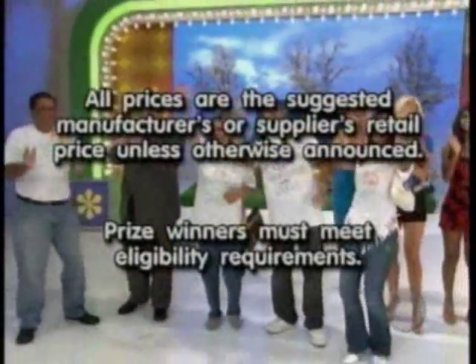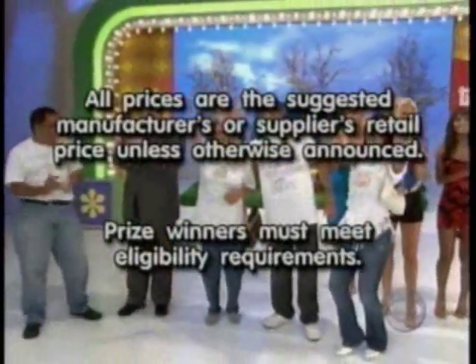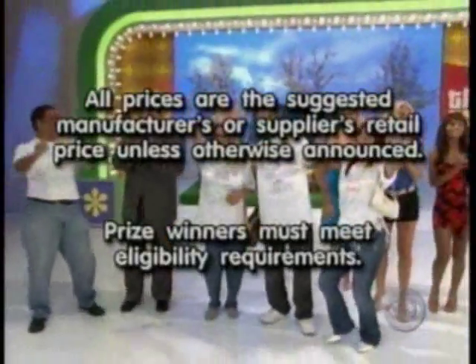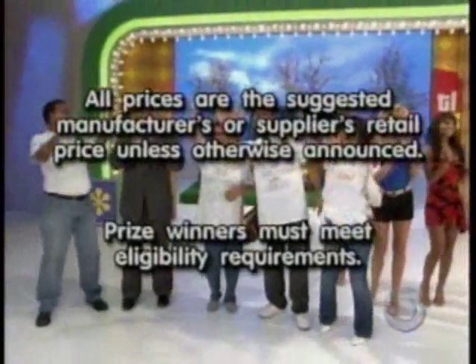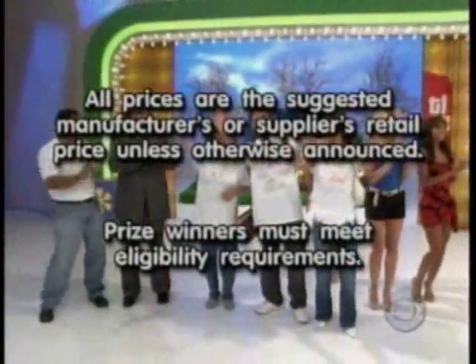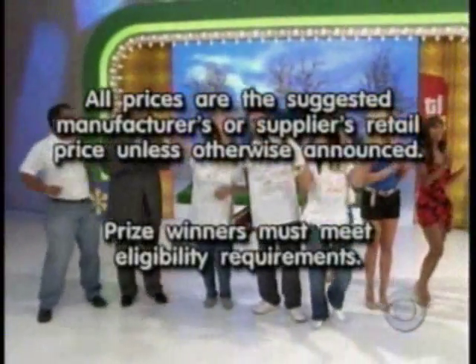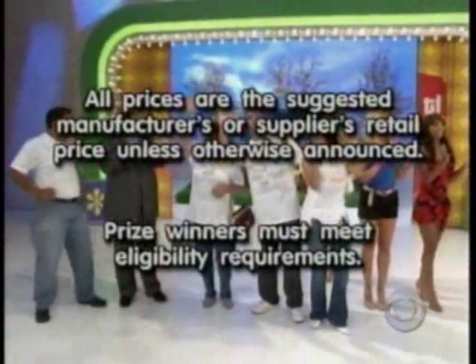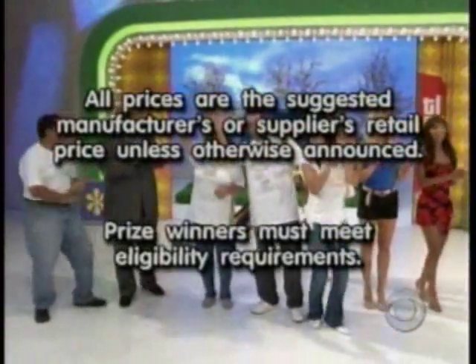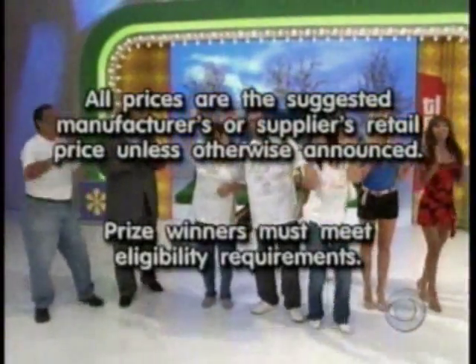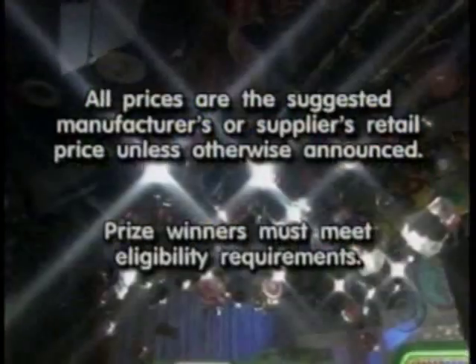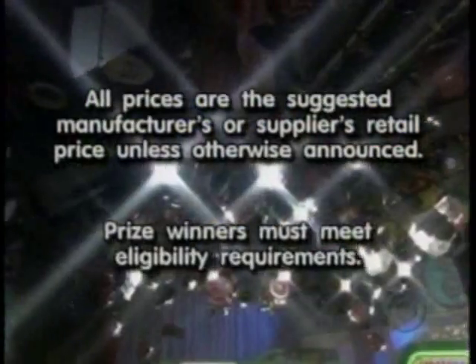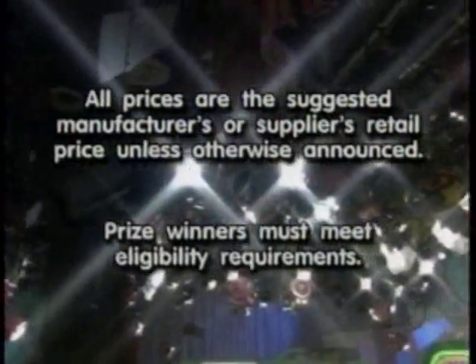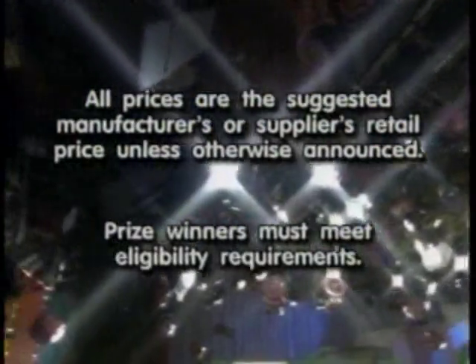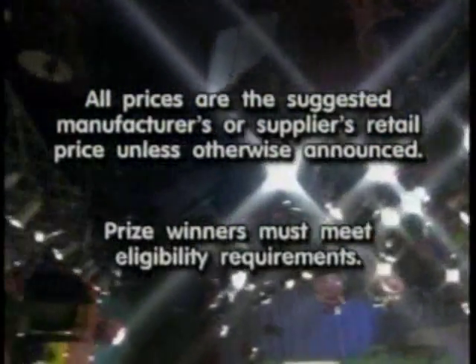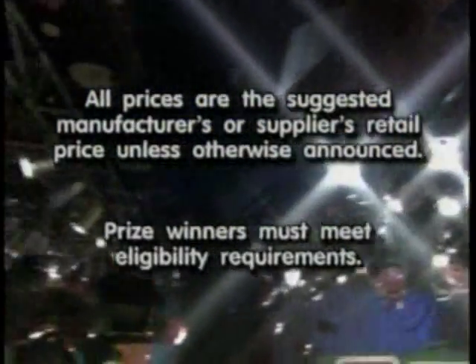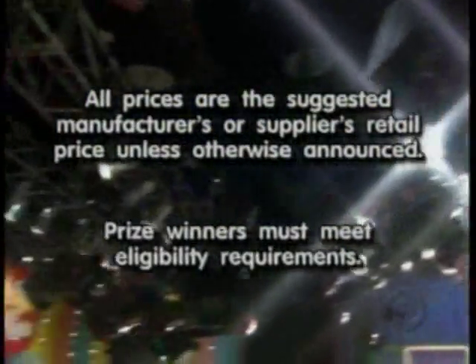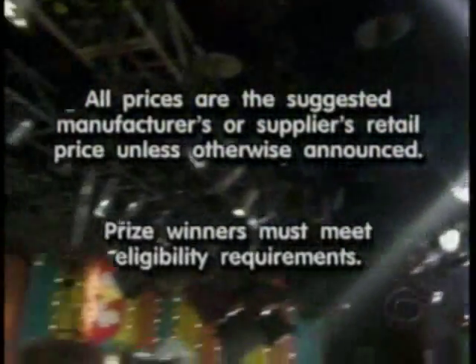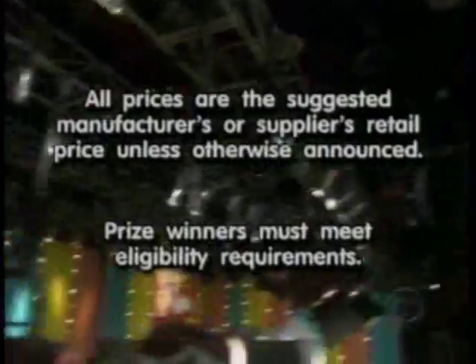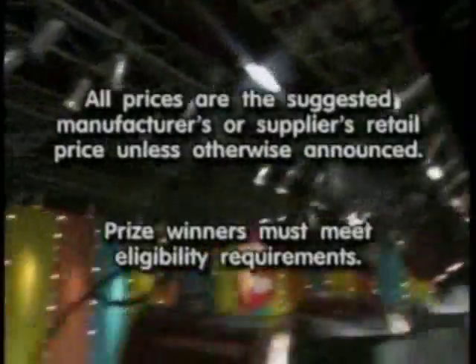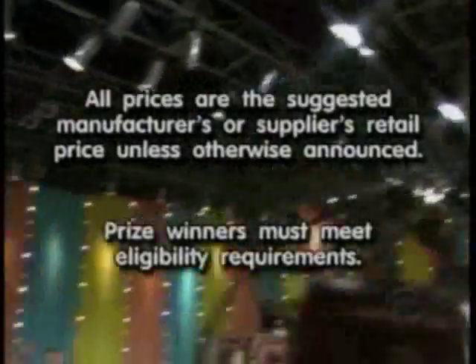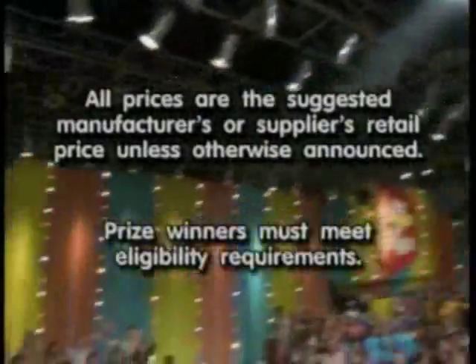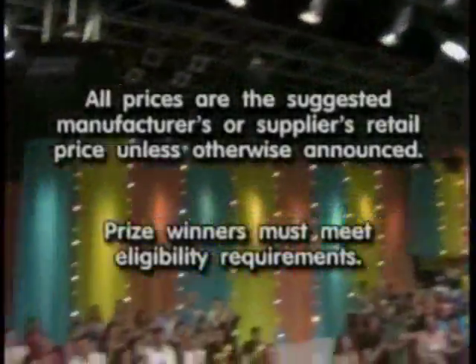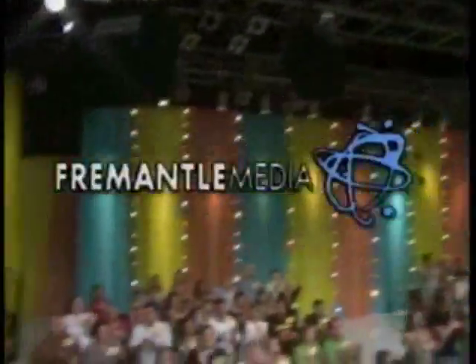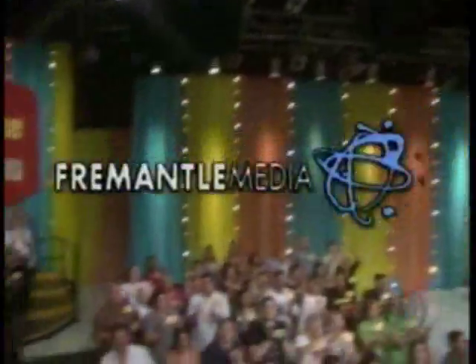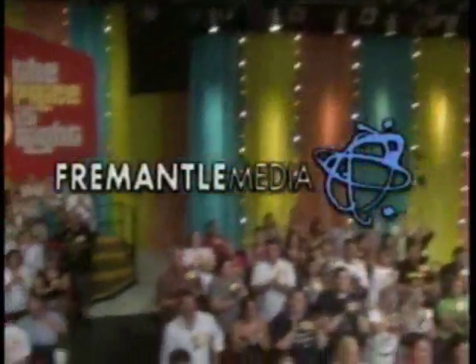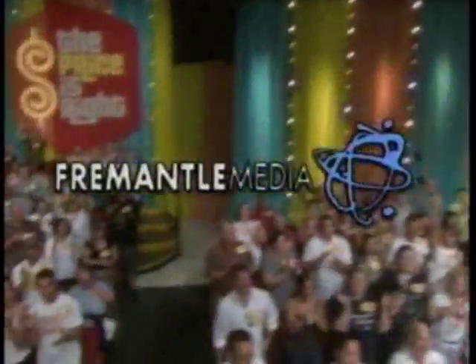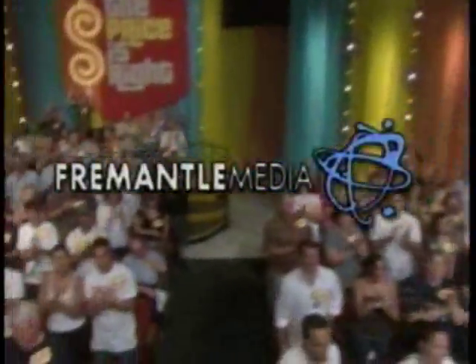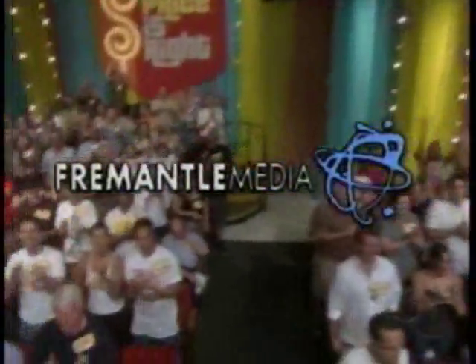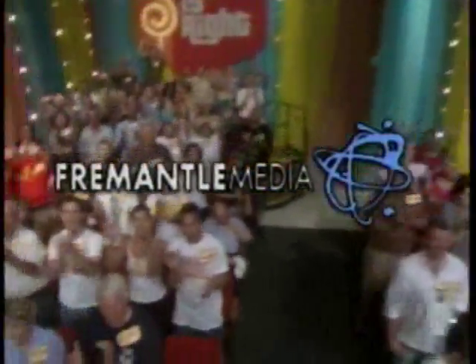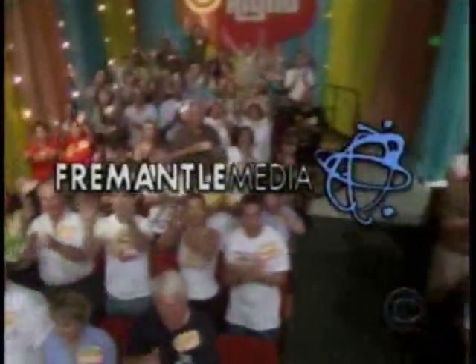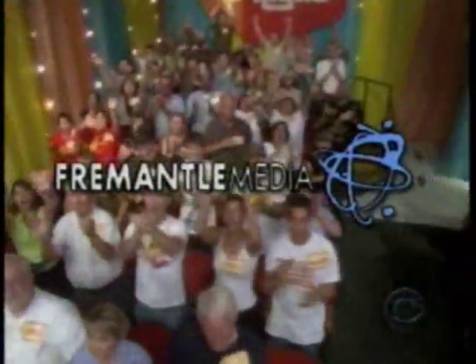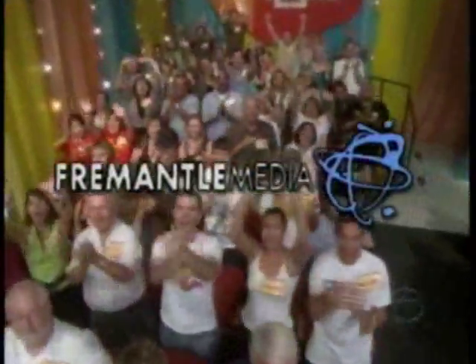This is Rich Field speaking for The Price is Right, a Fremantle Media production.